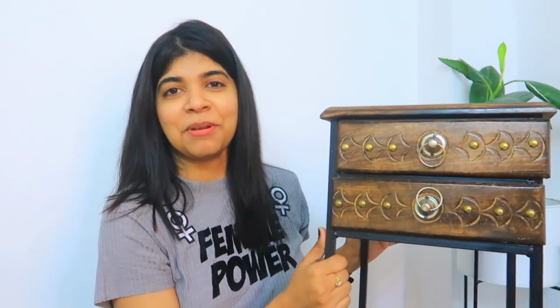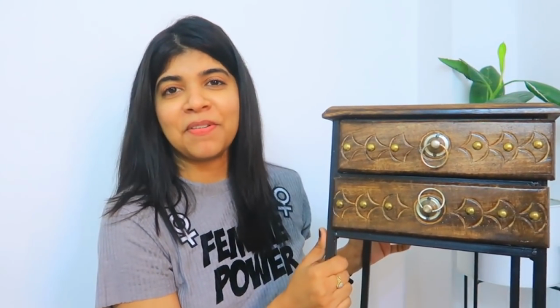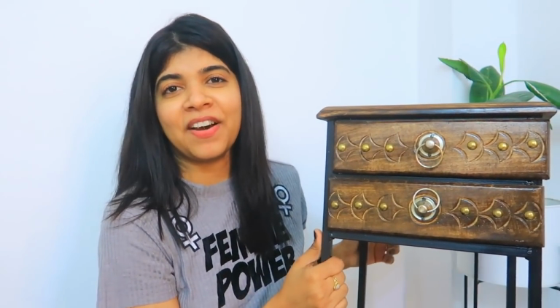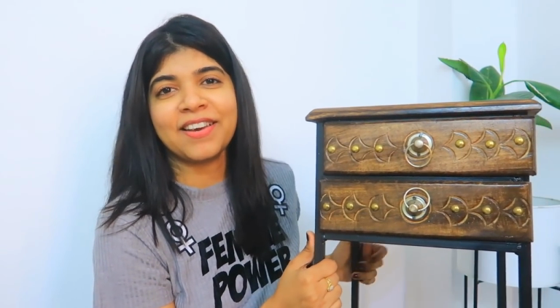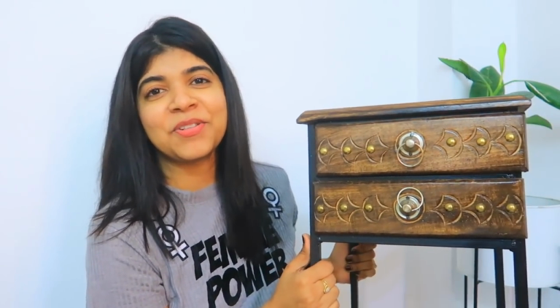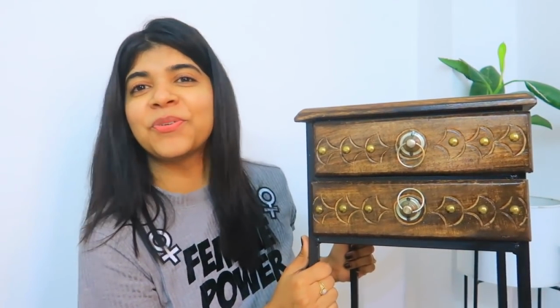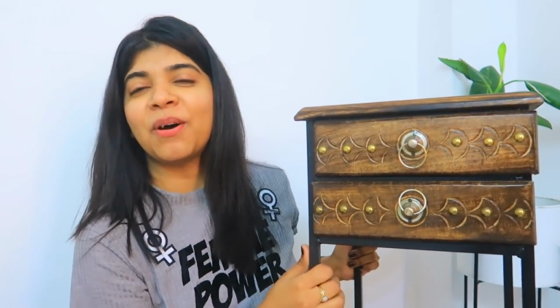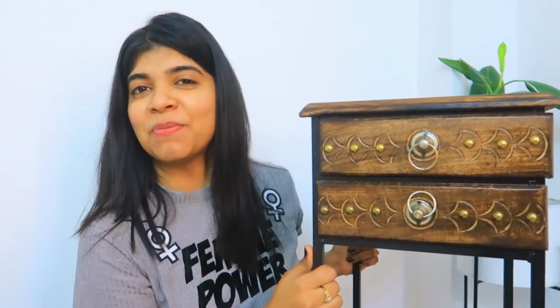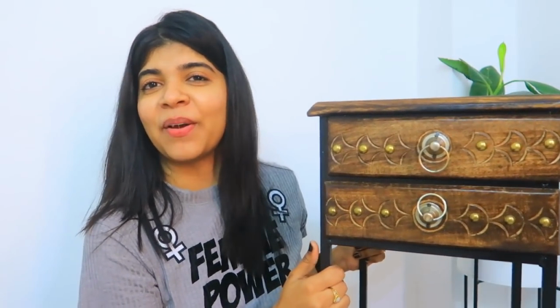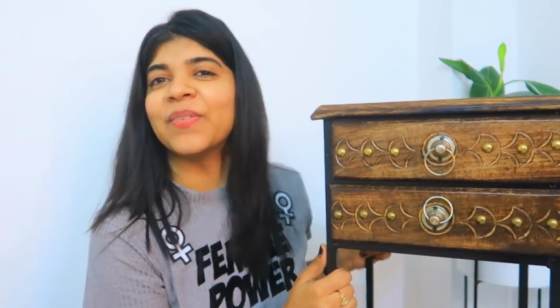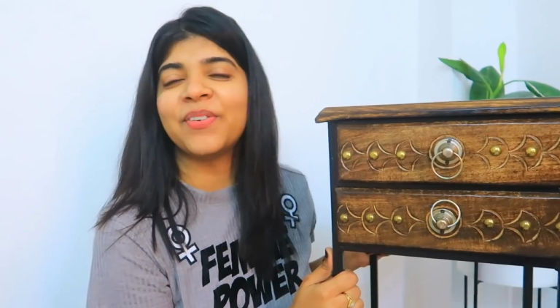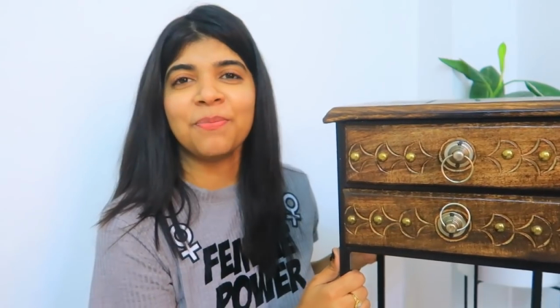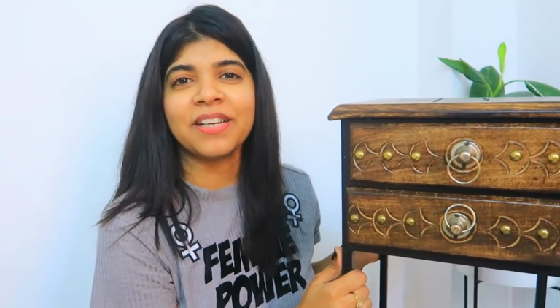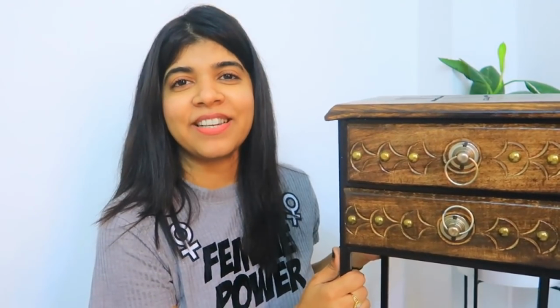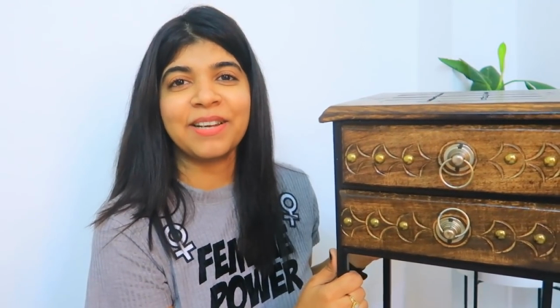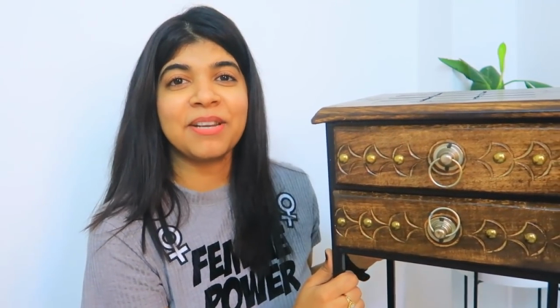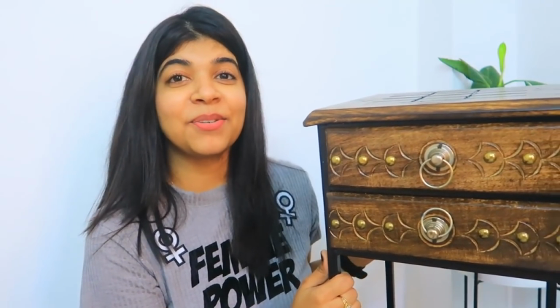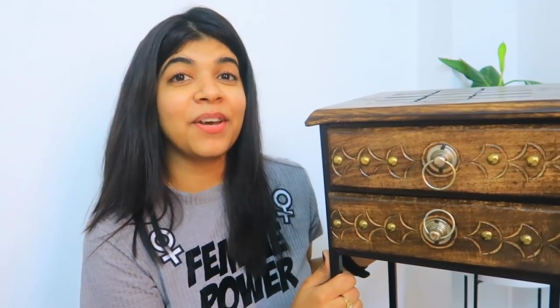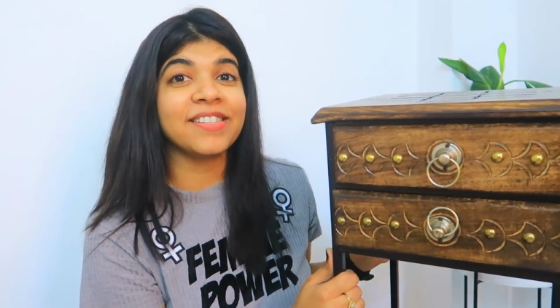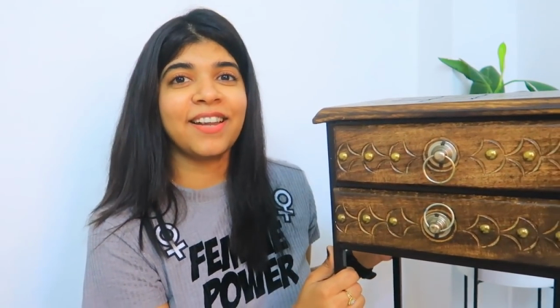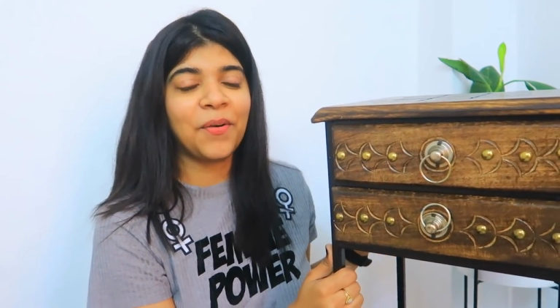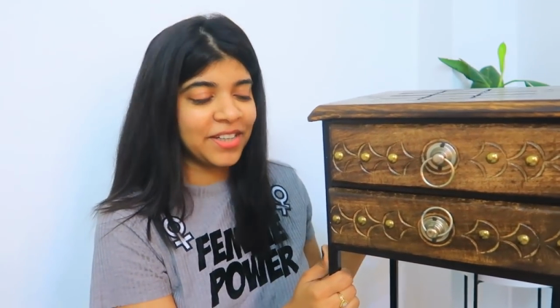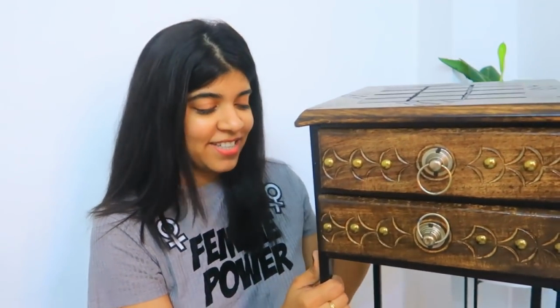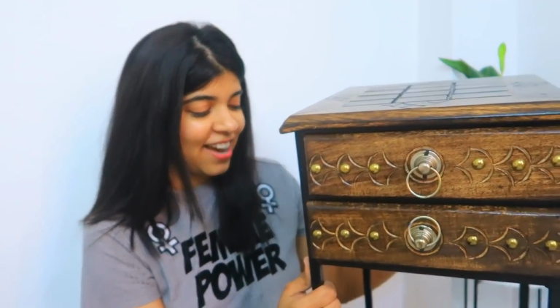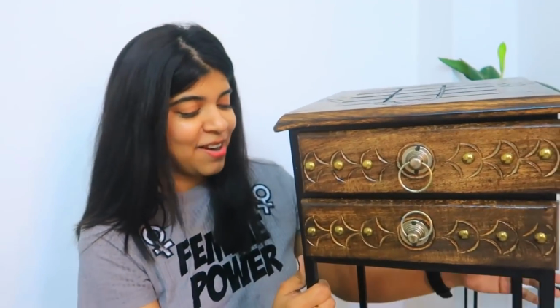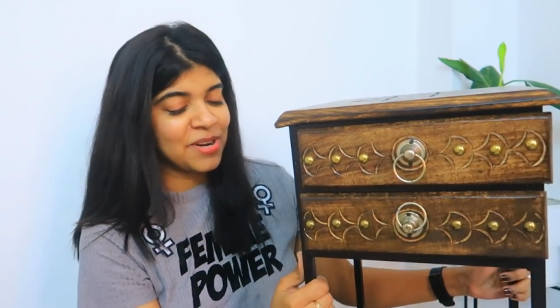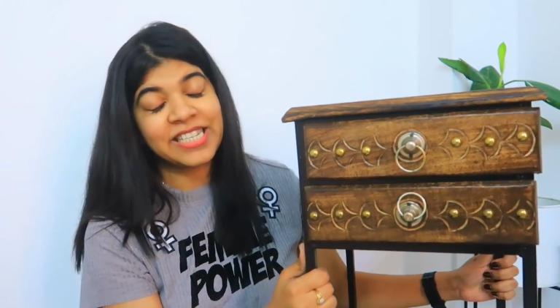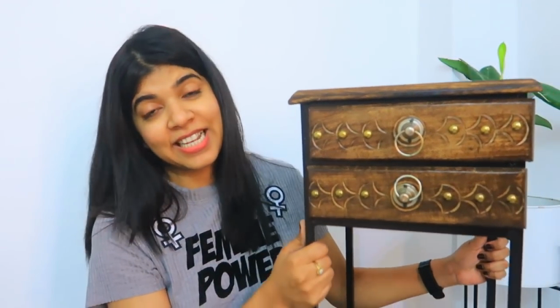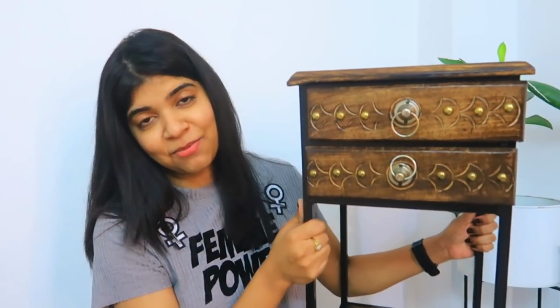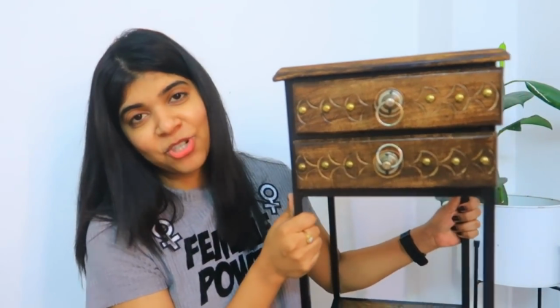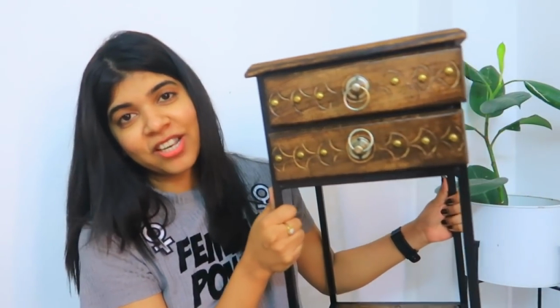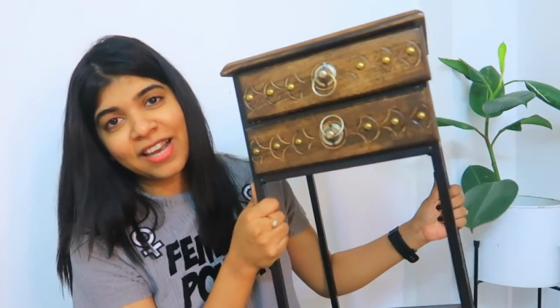I ordered this and in a future video I will show you how I decorate it, exactly how I wanted it to look.